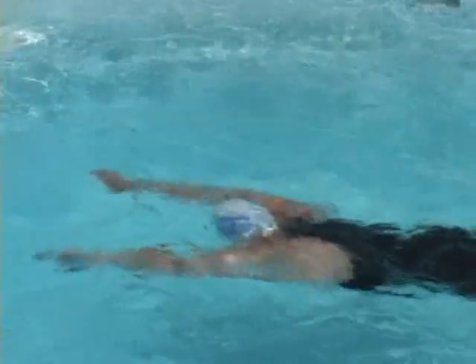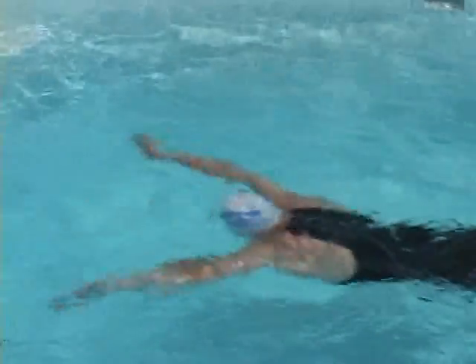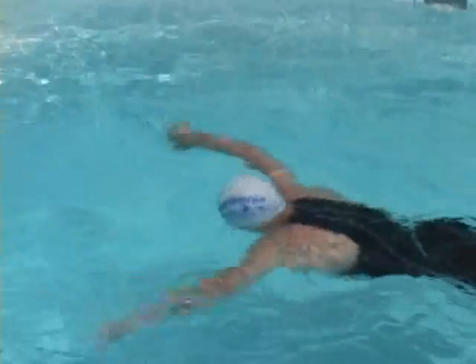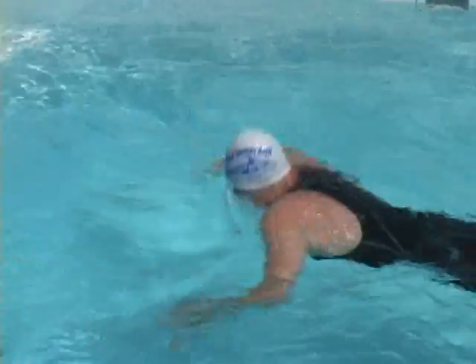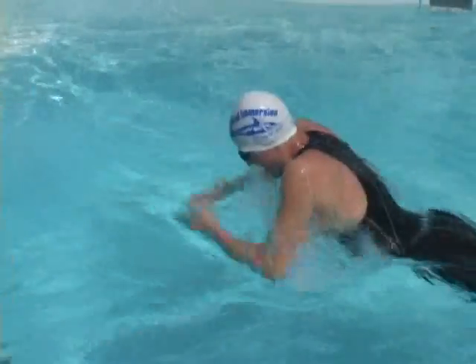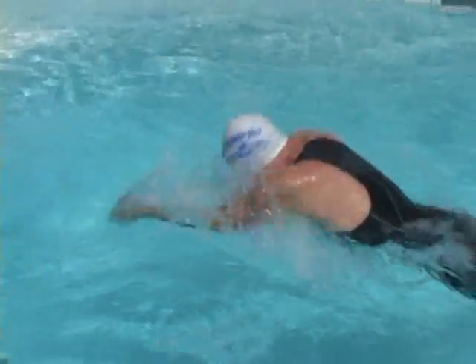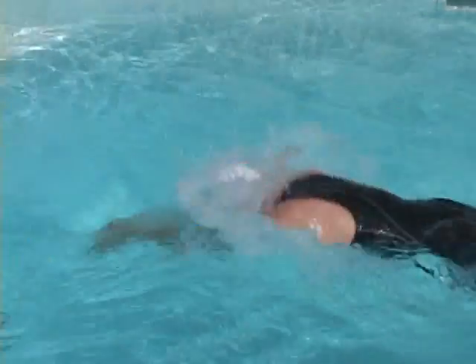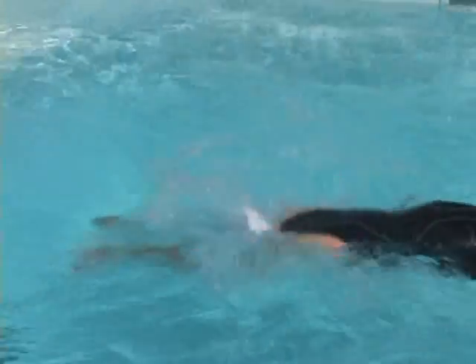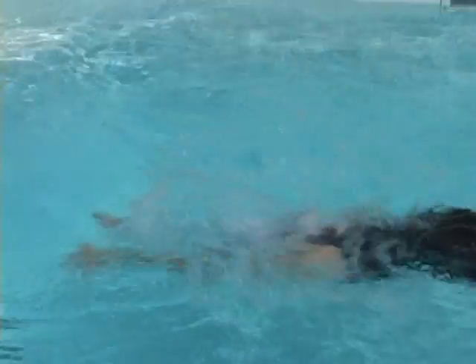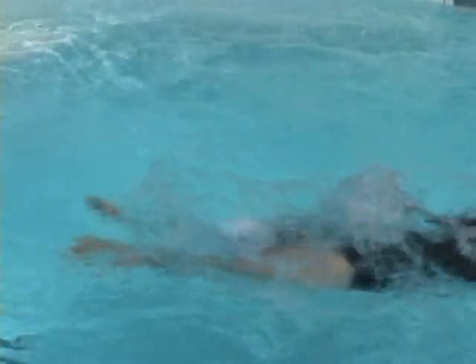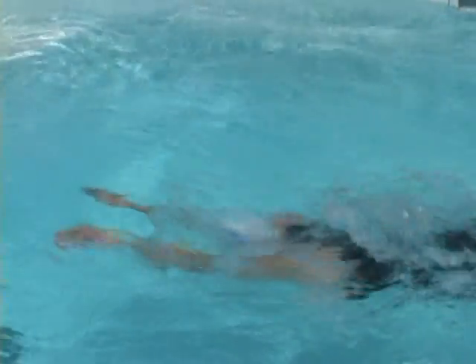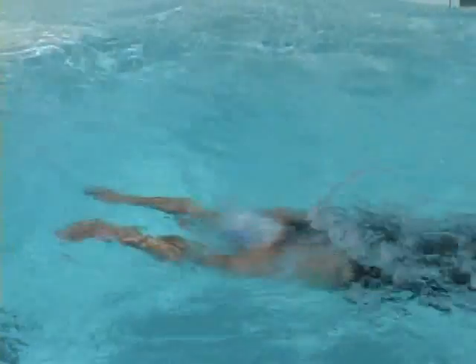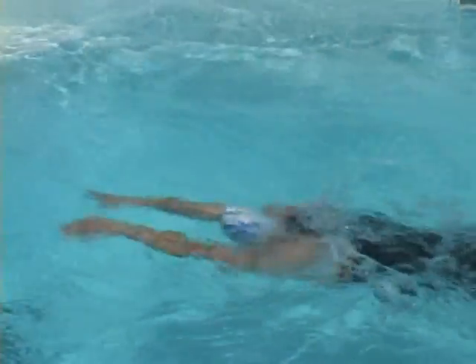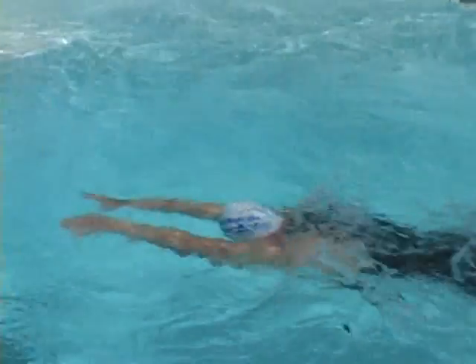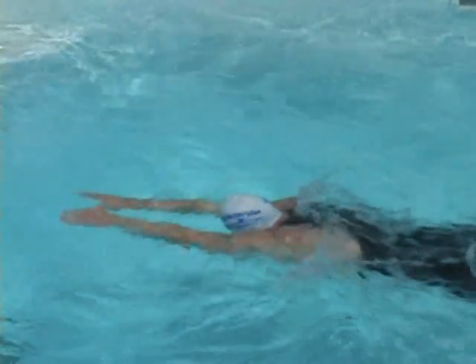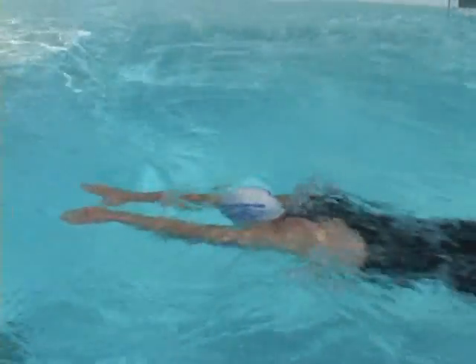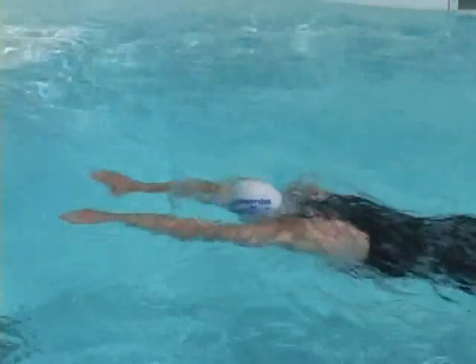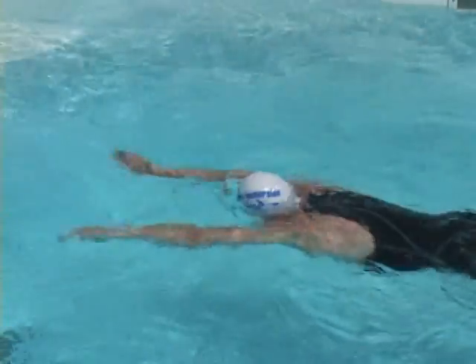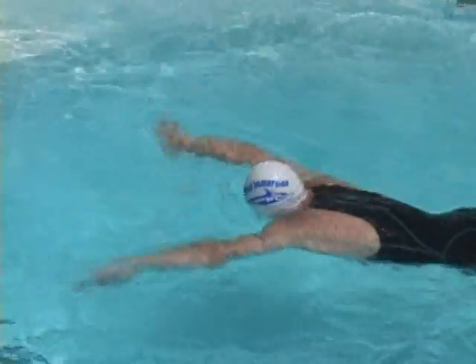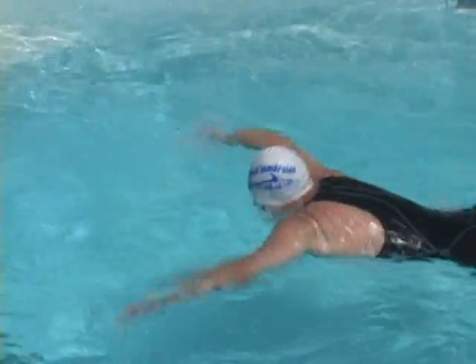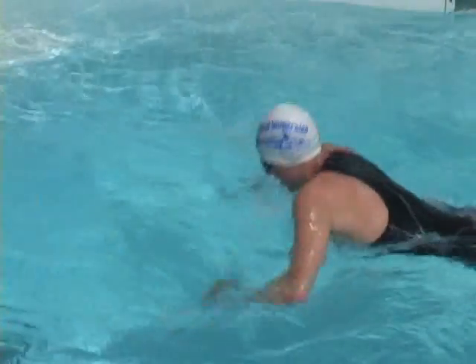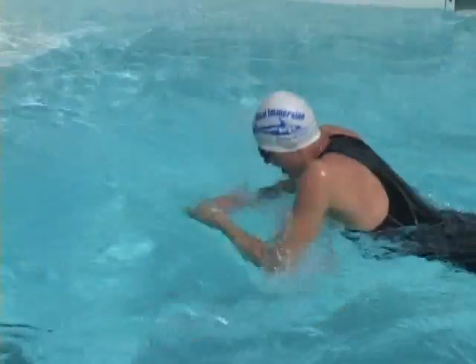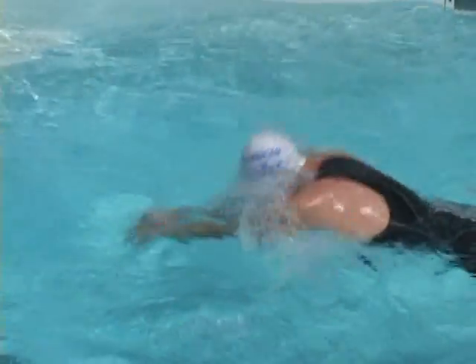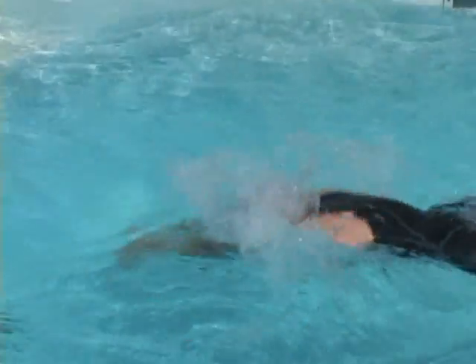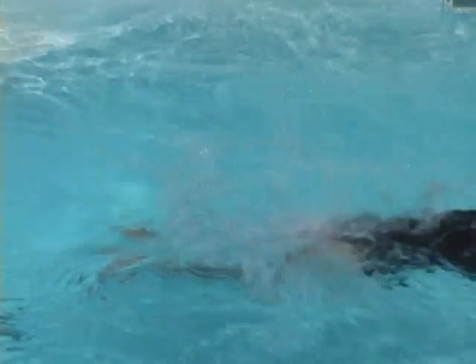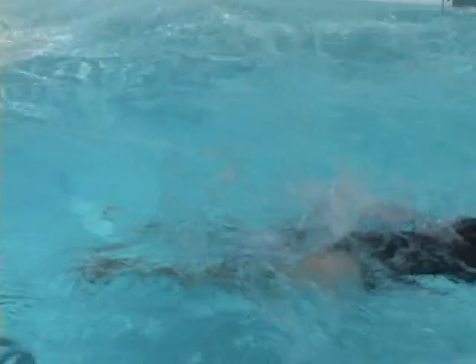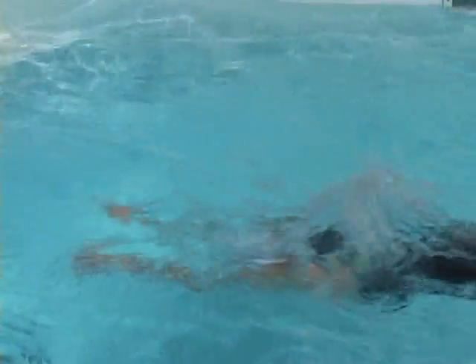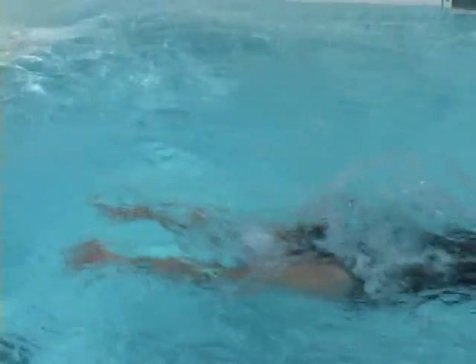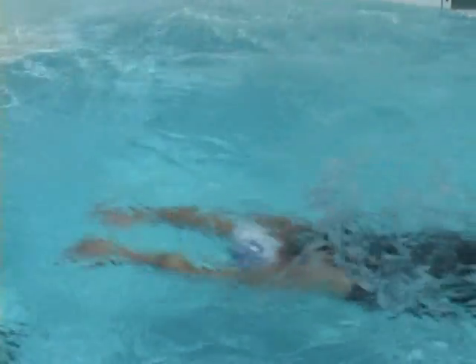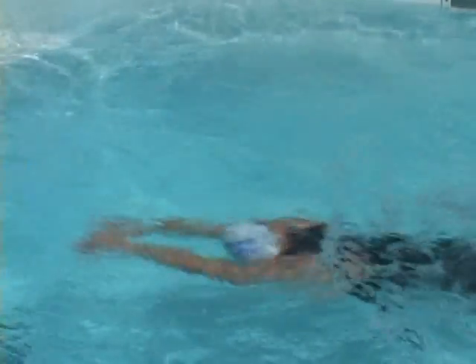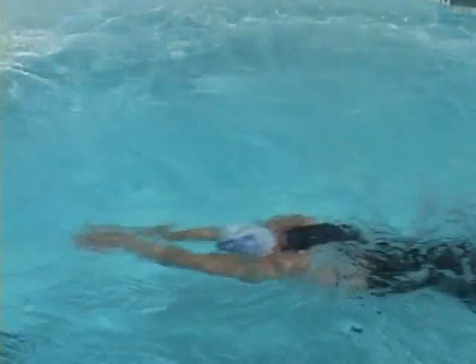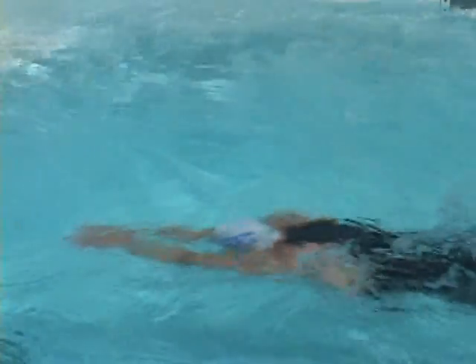Notice how smoothly yet strongly Stefan returns to streamline just below the surface.